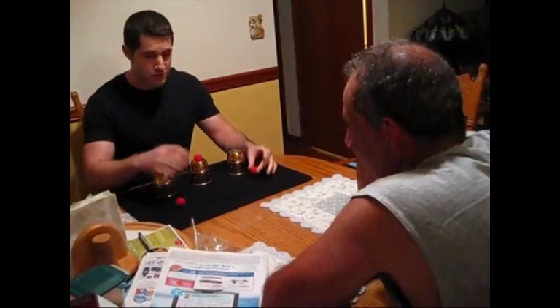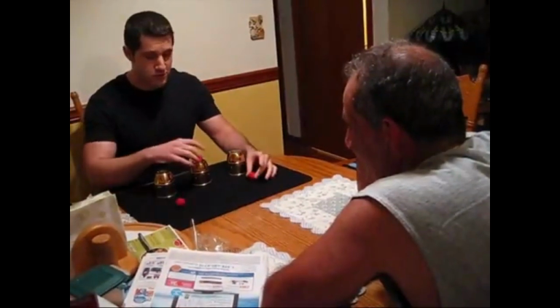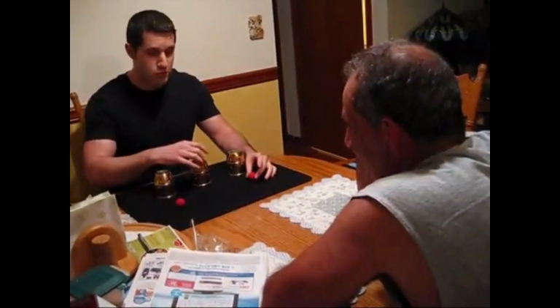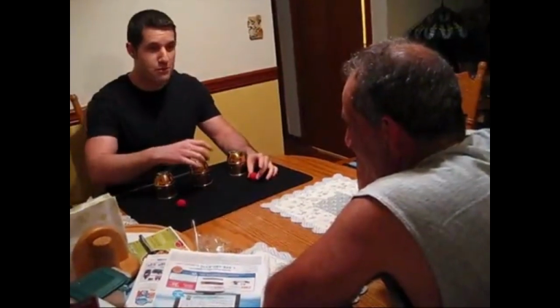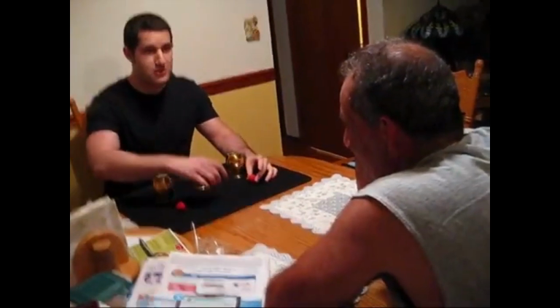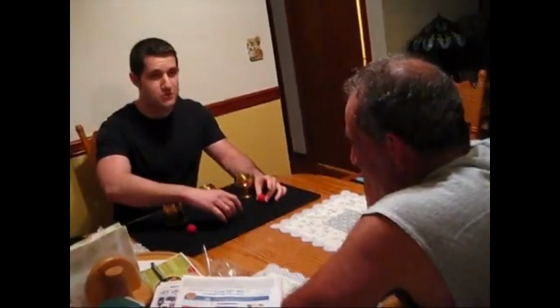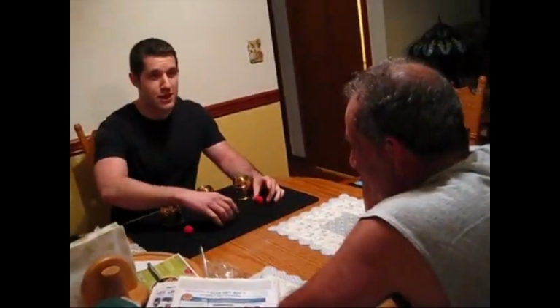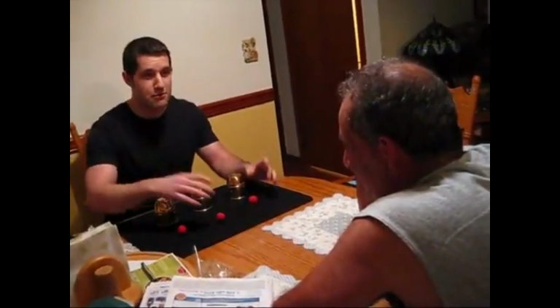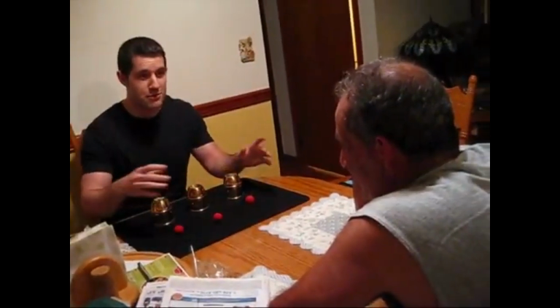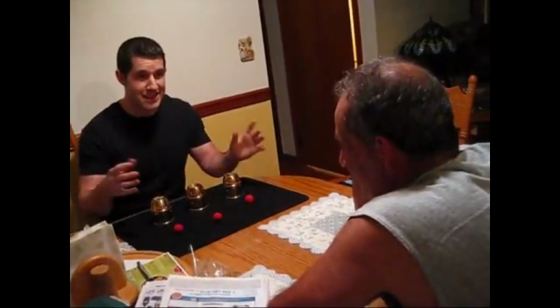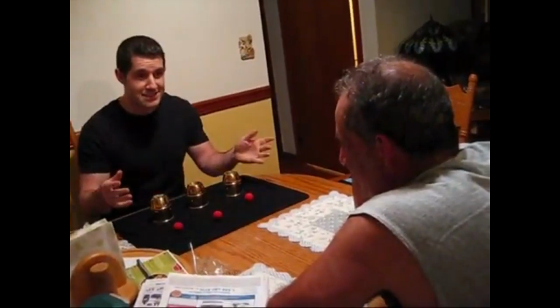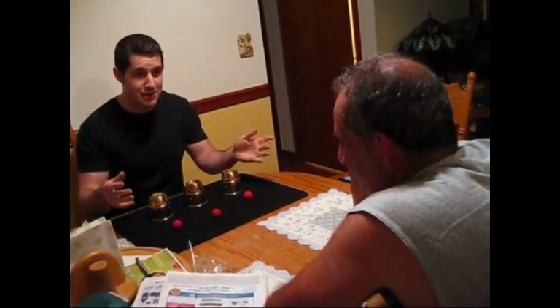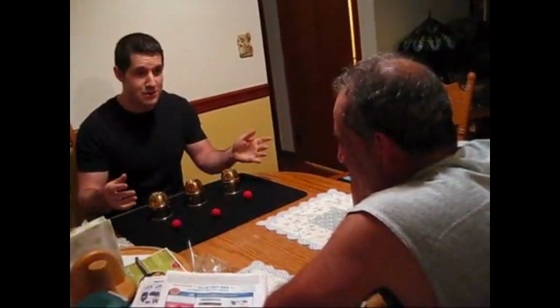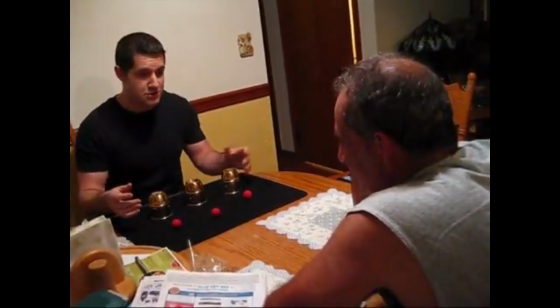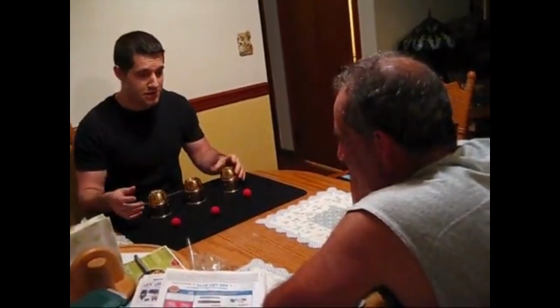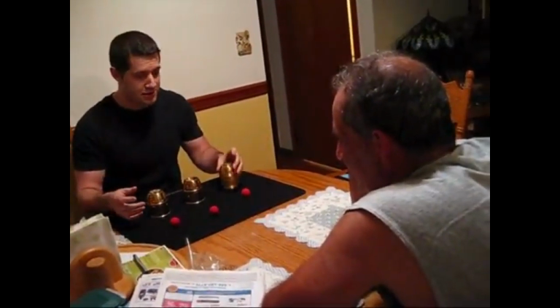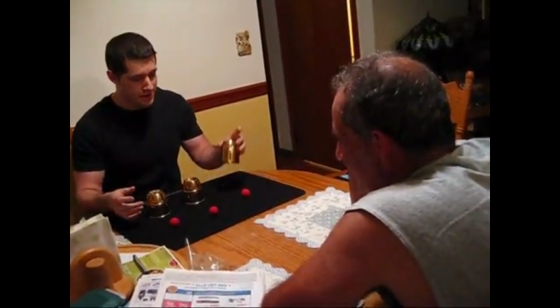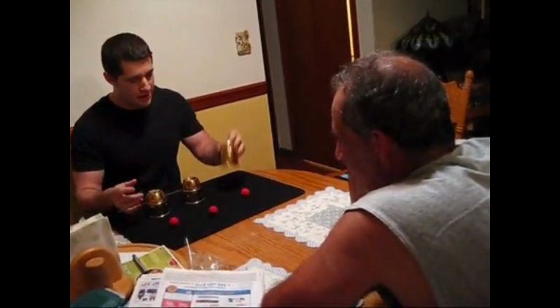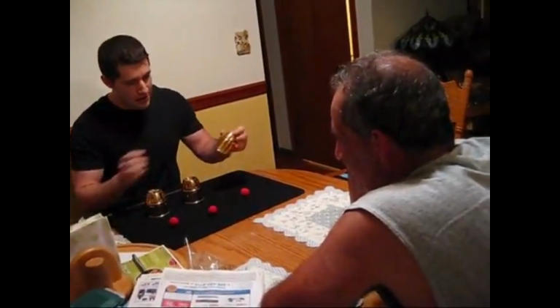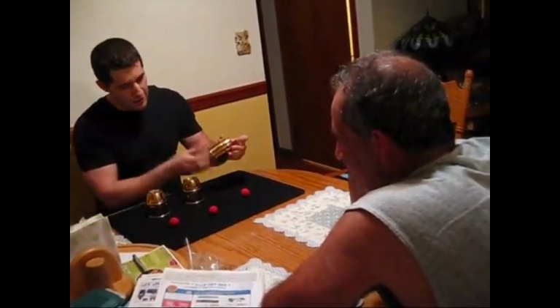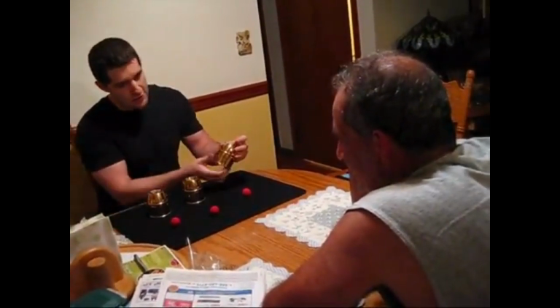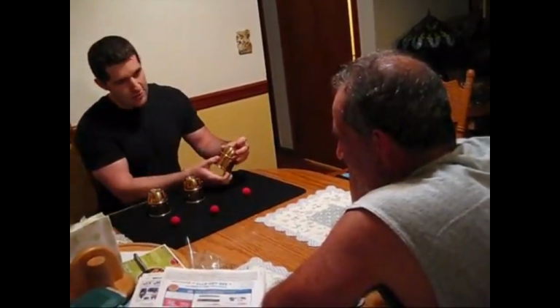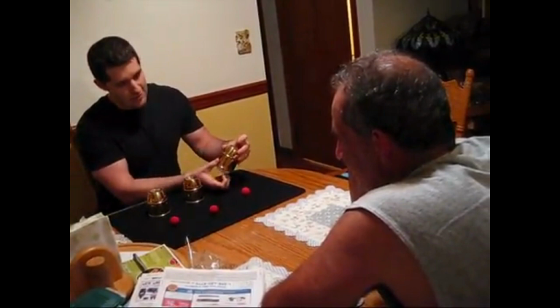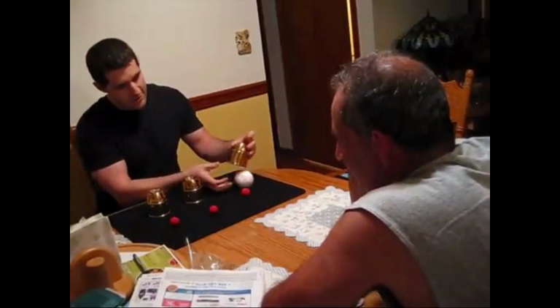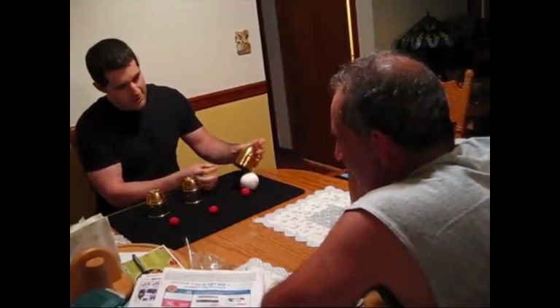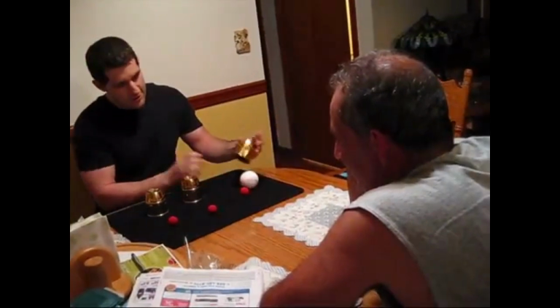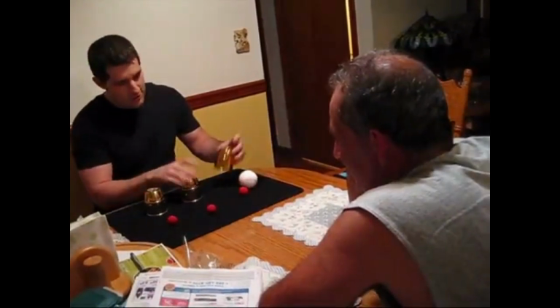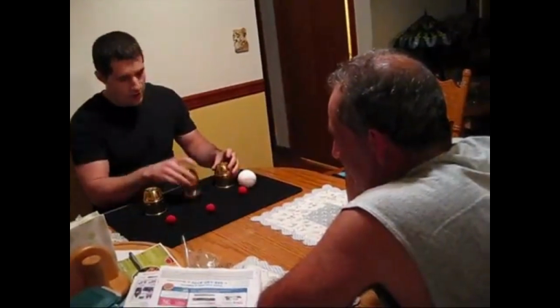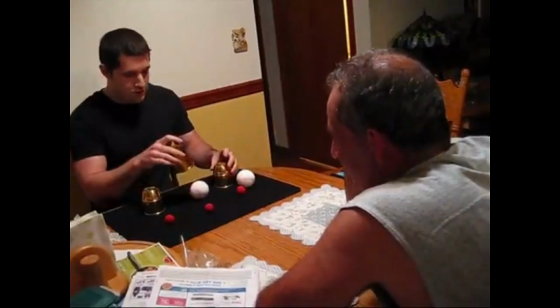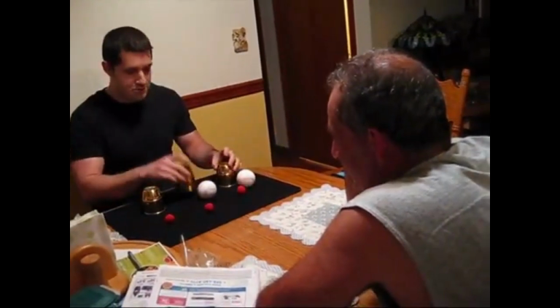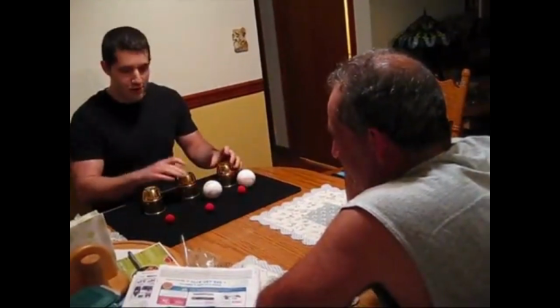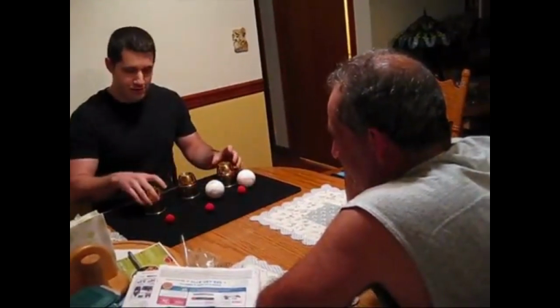Jim uses three balls and three cups. Next time when I do the trick, I'll use the larger balls.